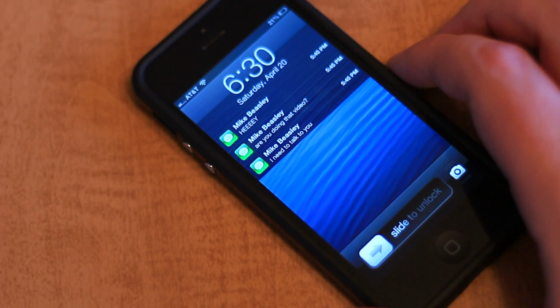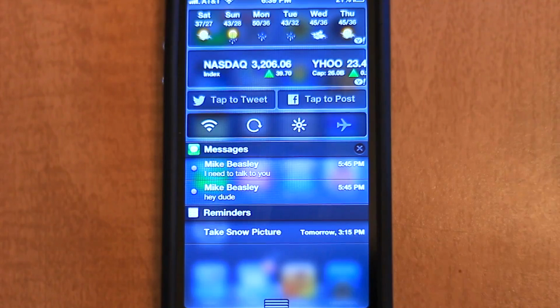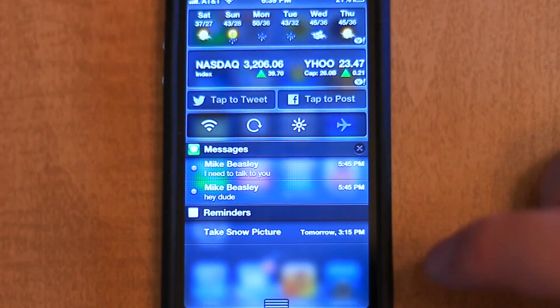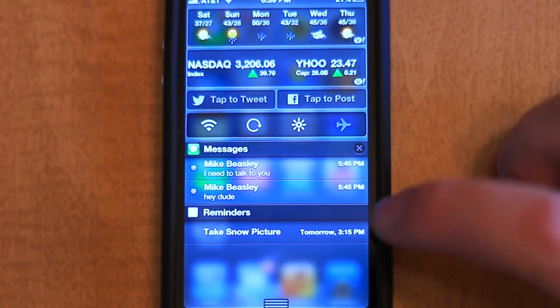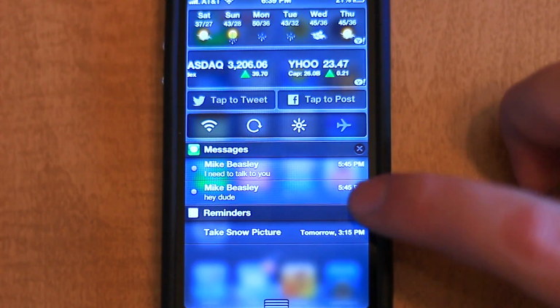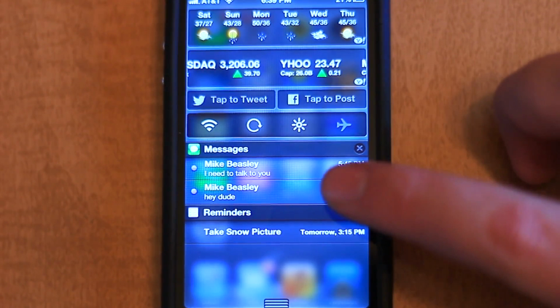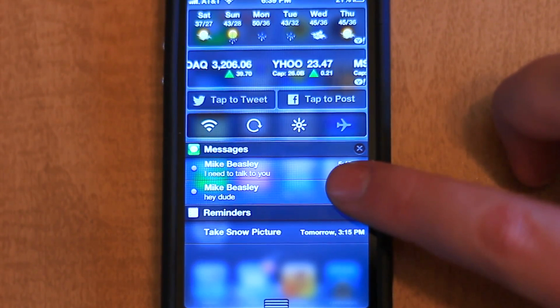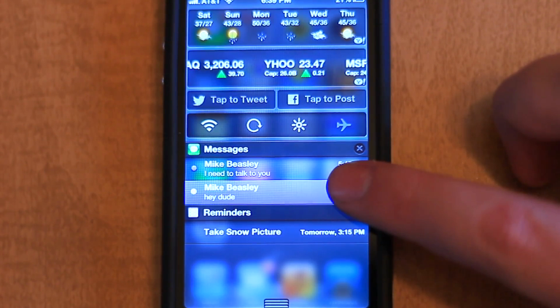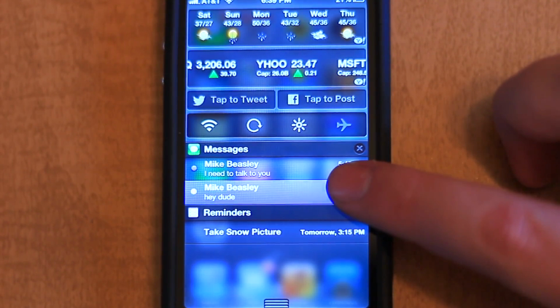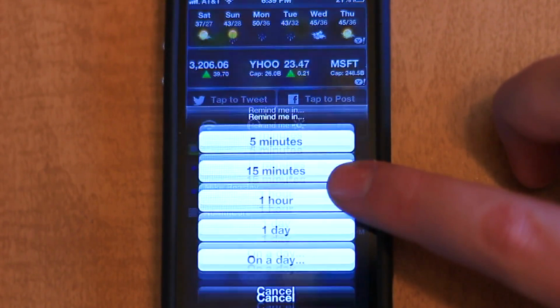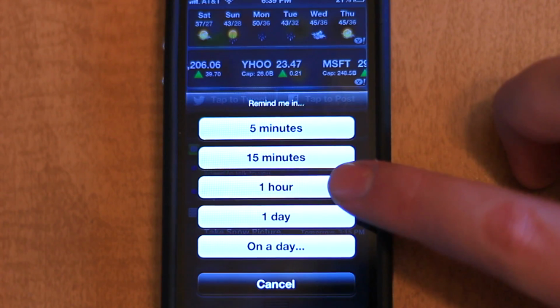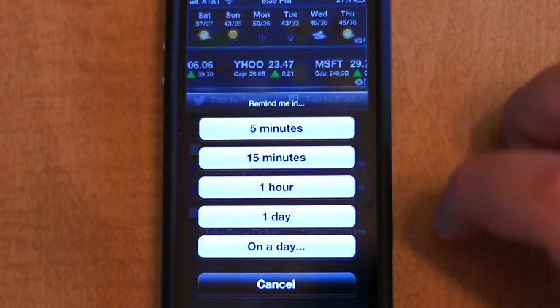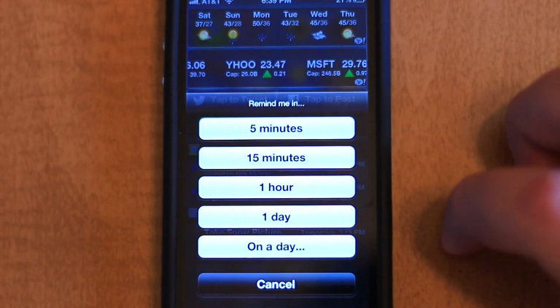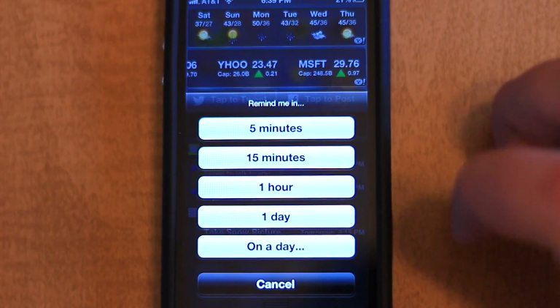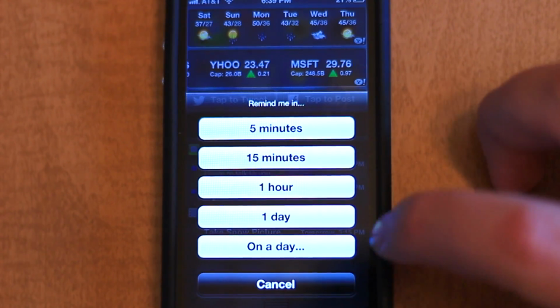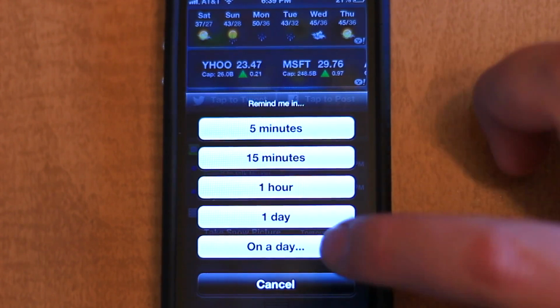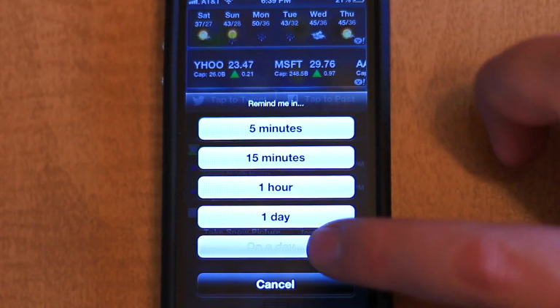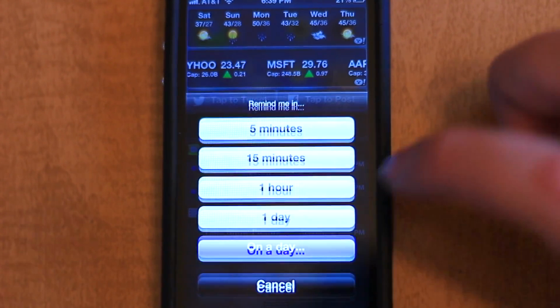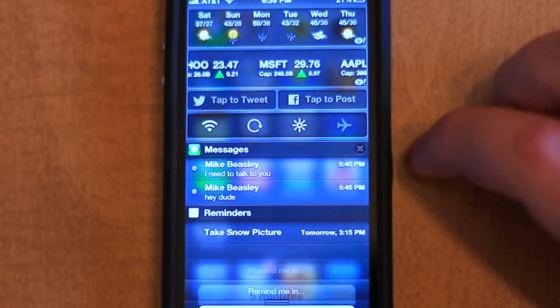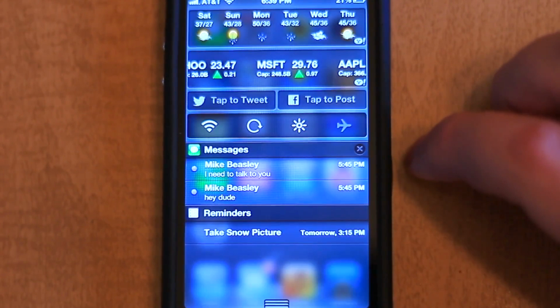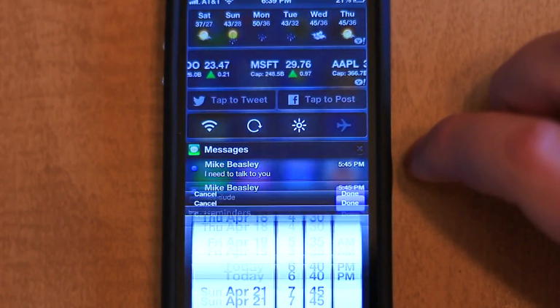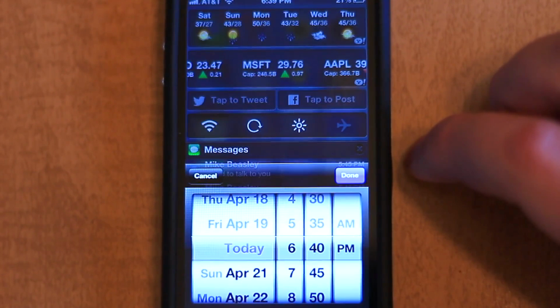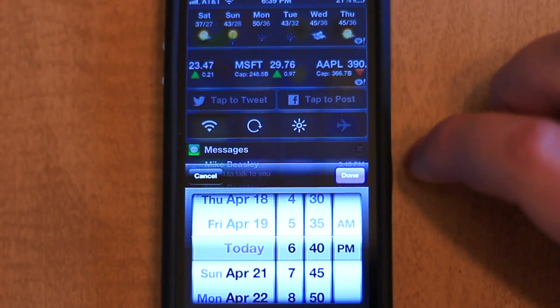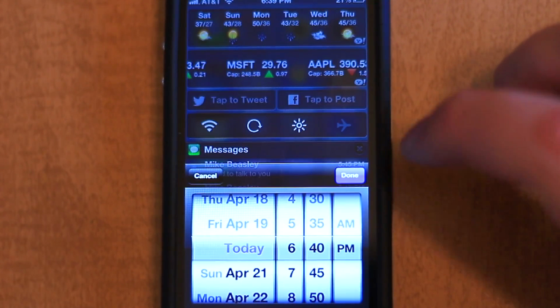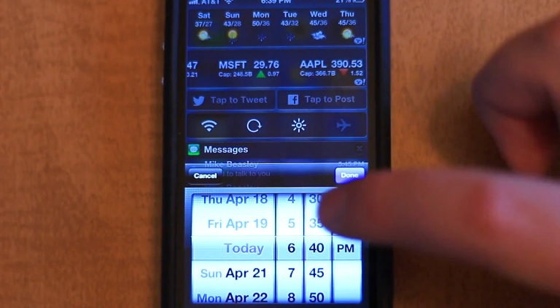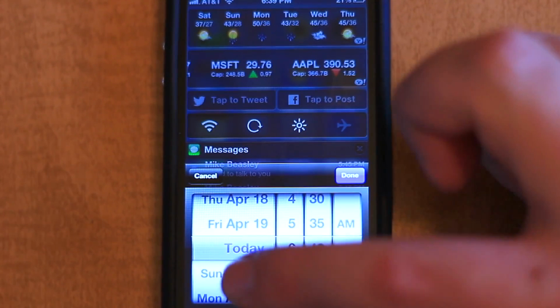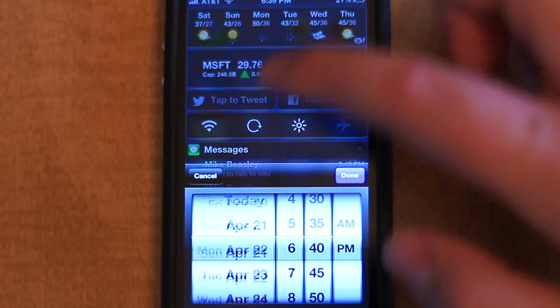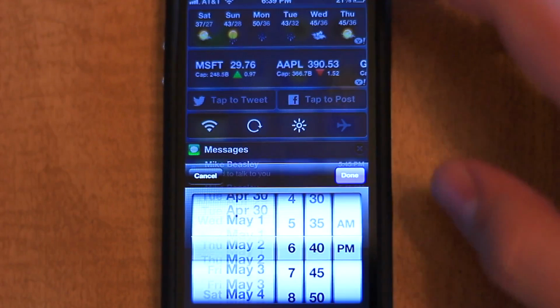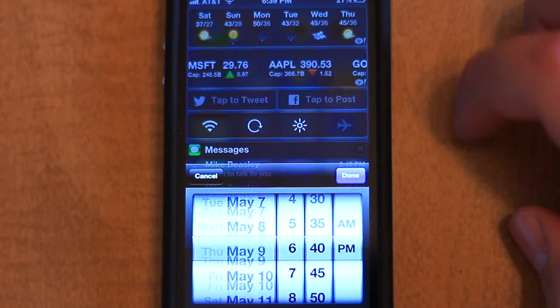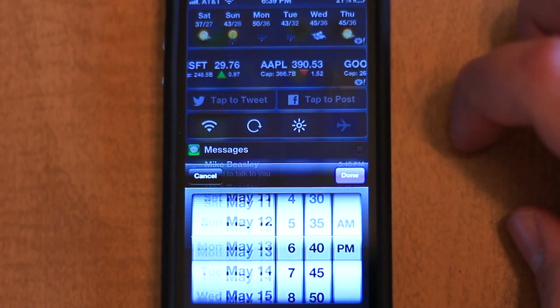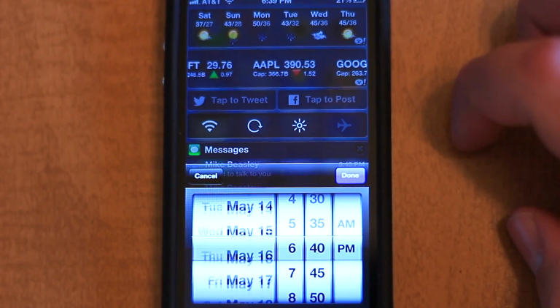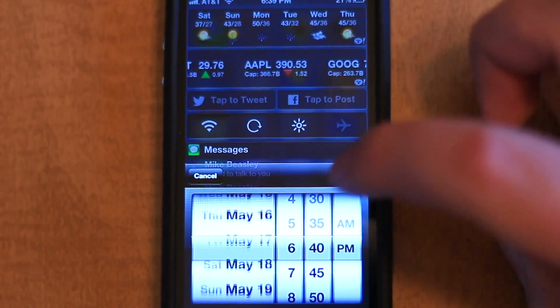Moving to Notification Center, you also have fine-grained controls over clearing specific notifications, just like on the lock screen.